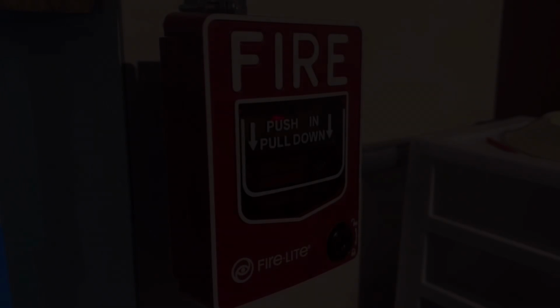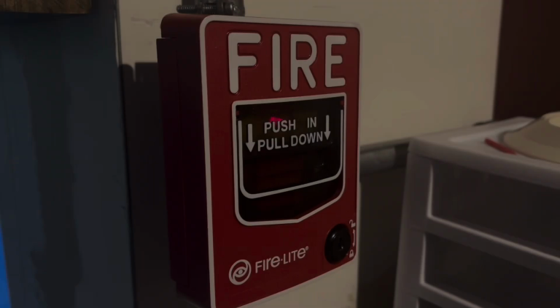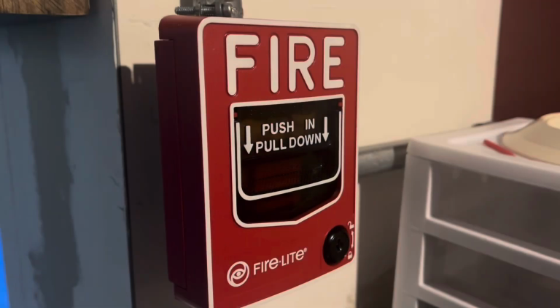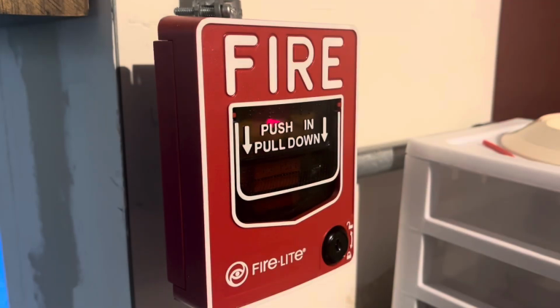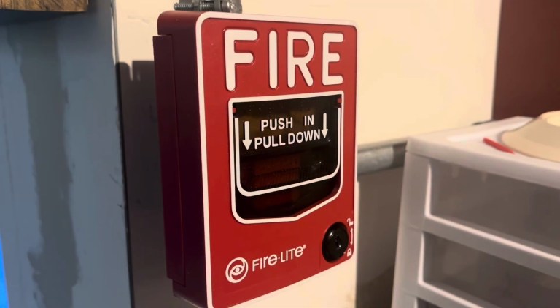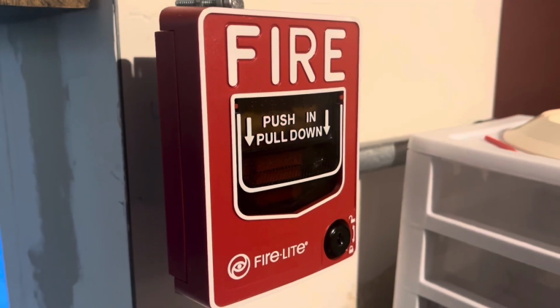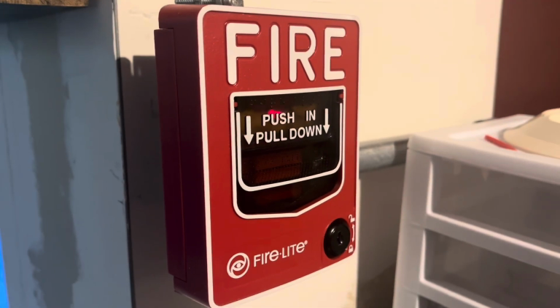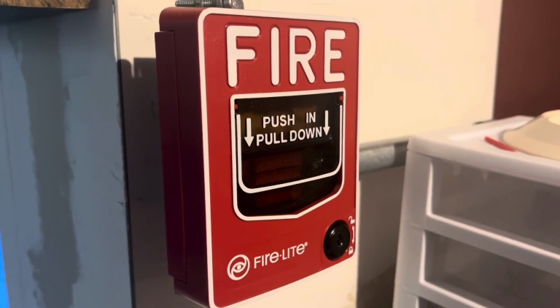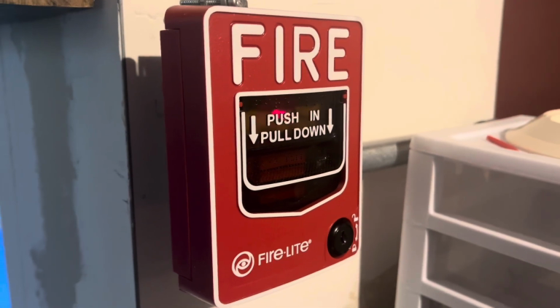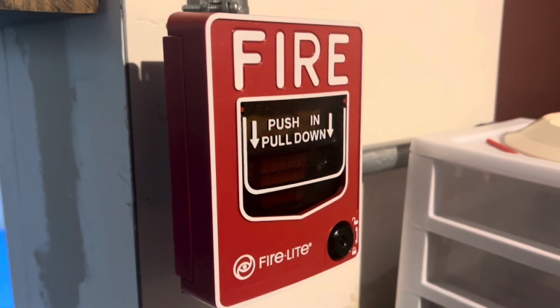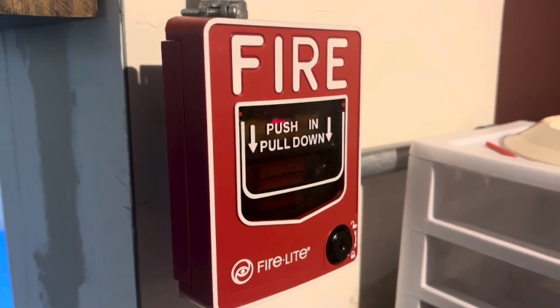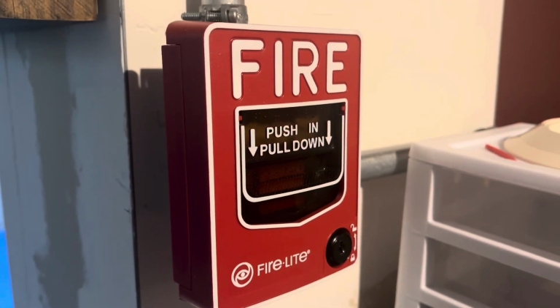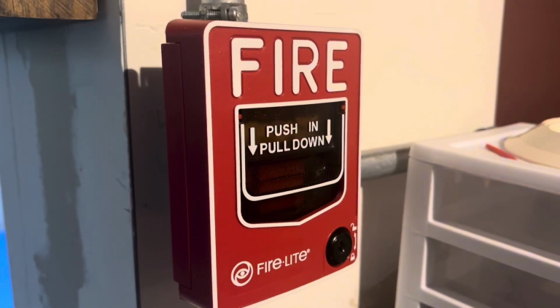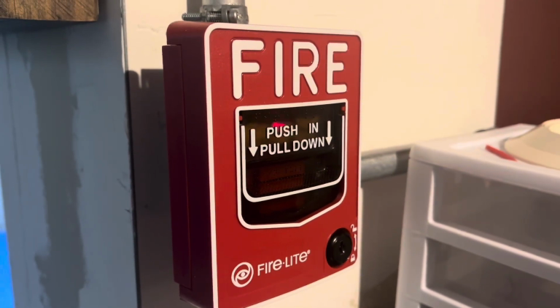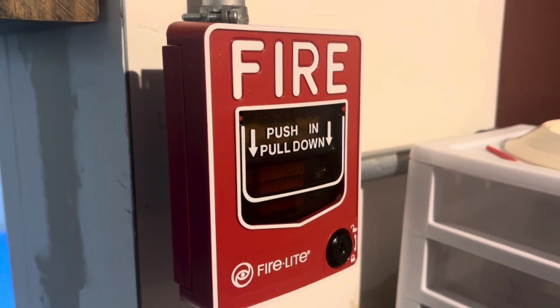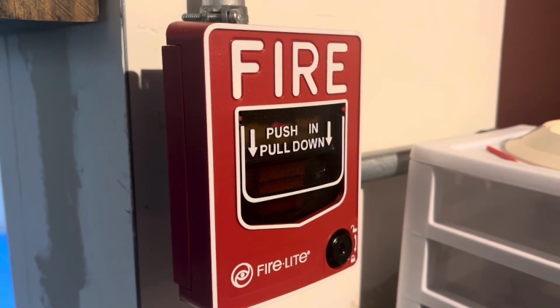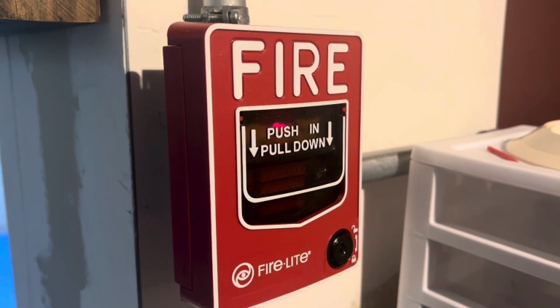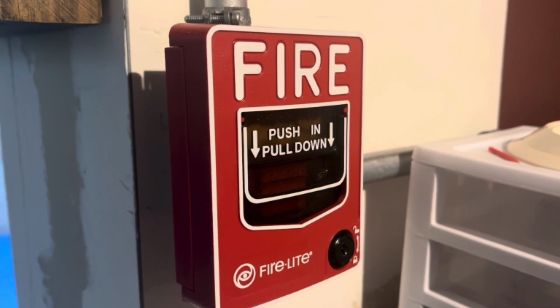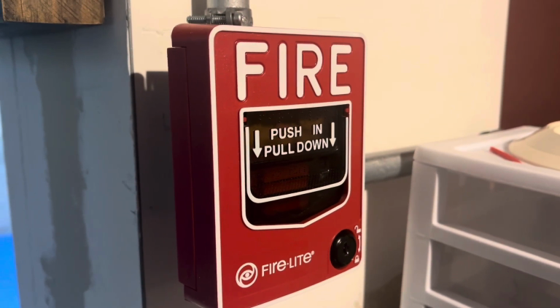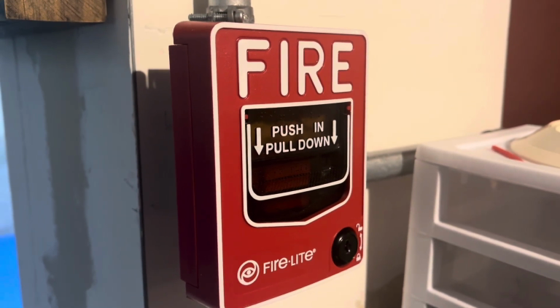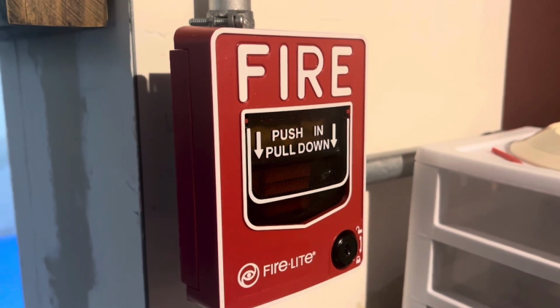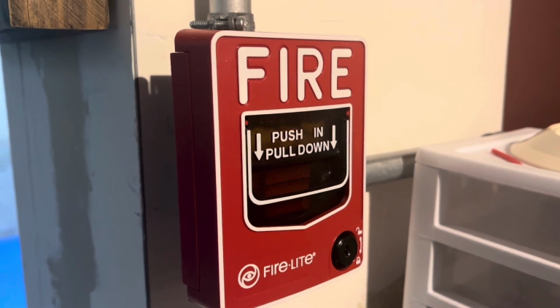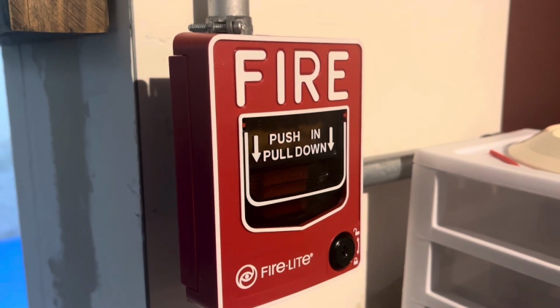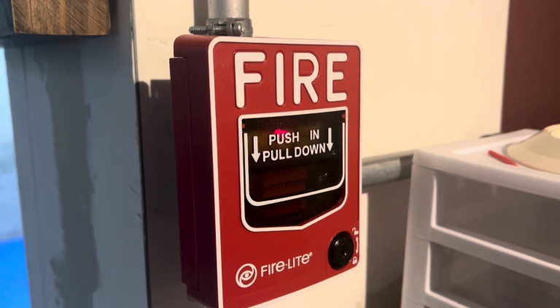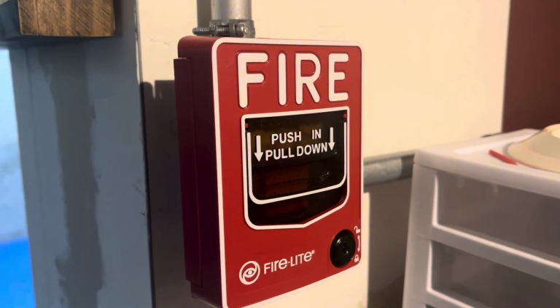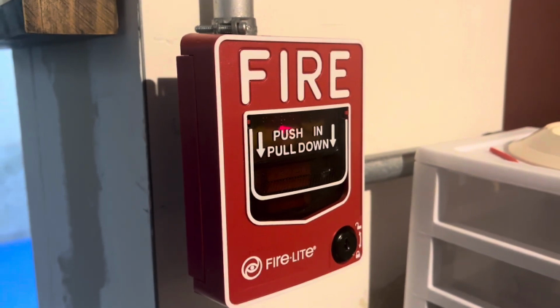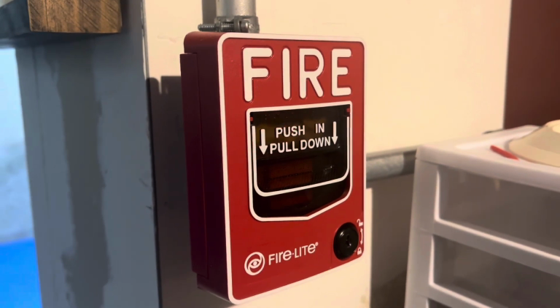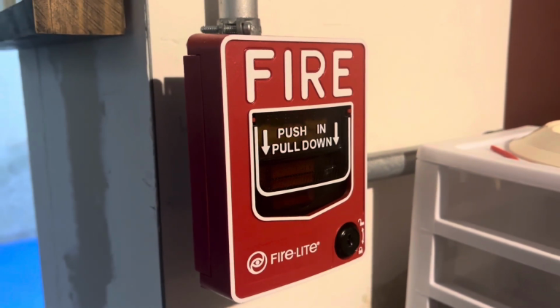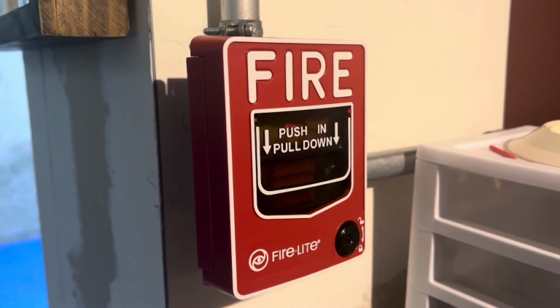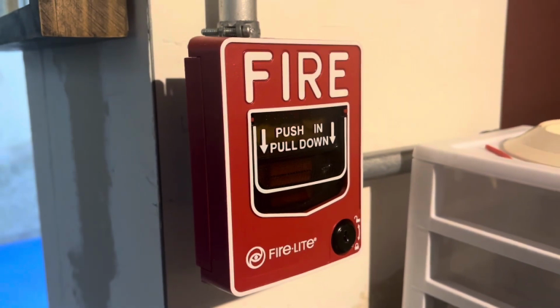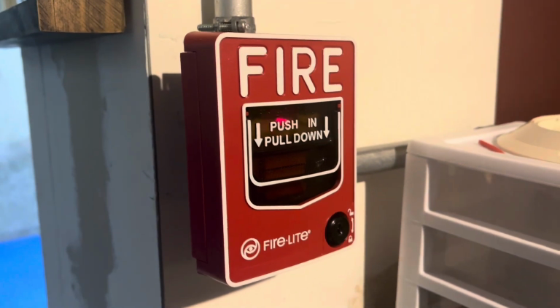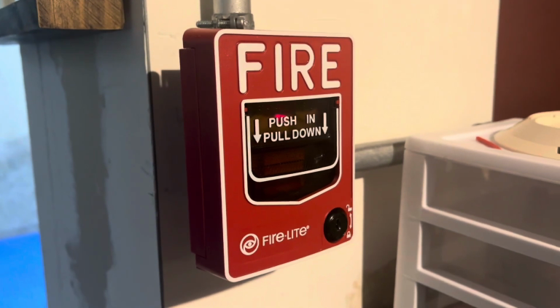Hey everyone, Loganetics here, and this is System Test 55, featuring a brand new system.